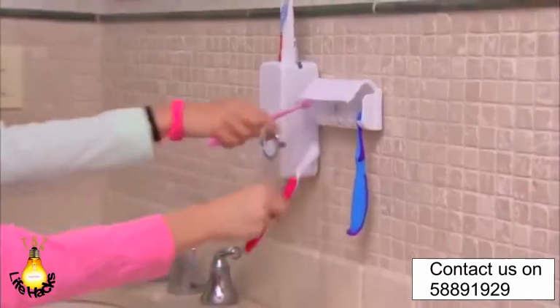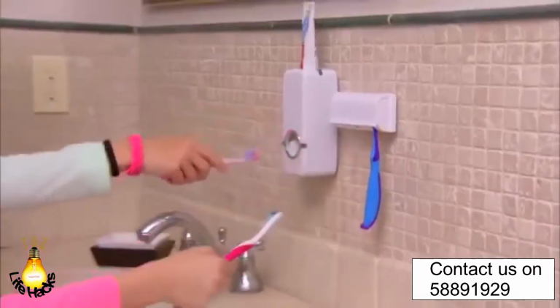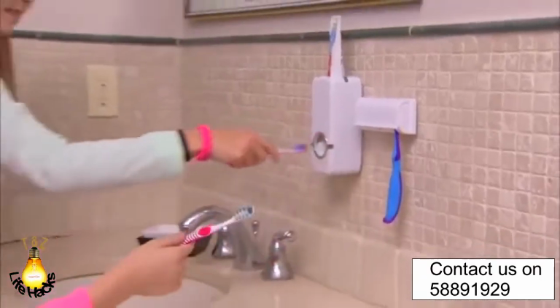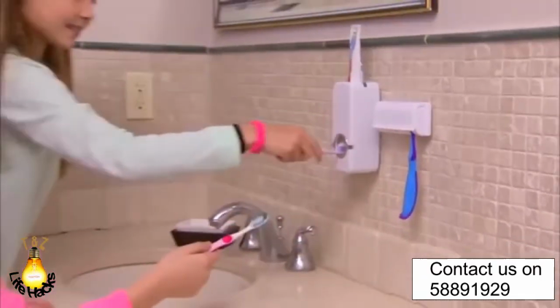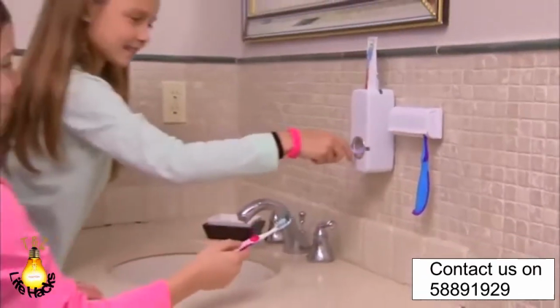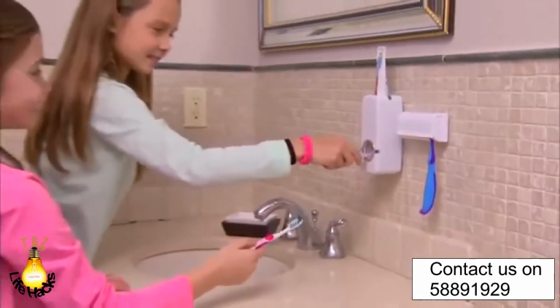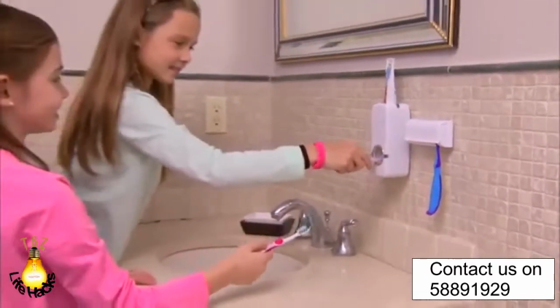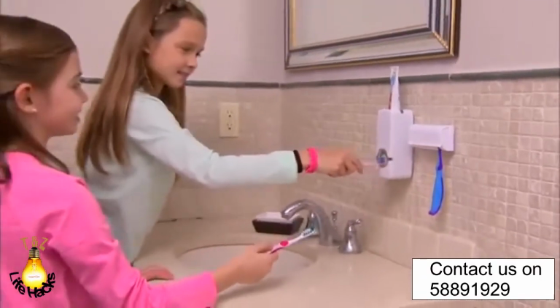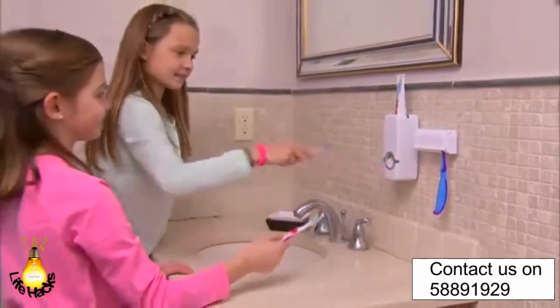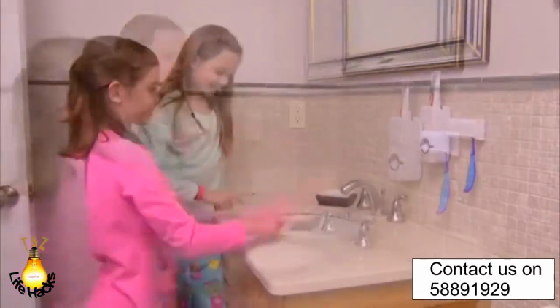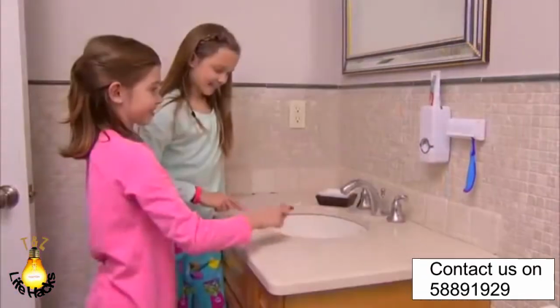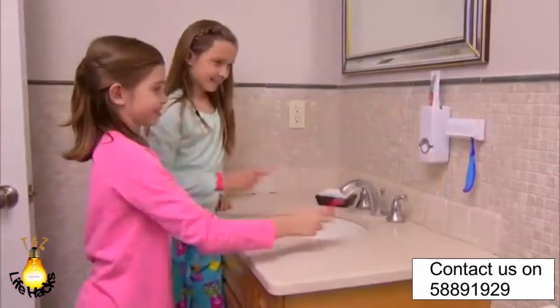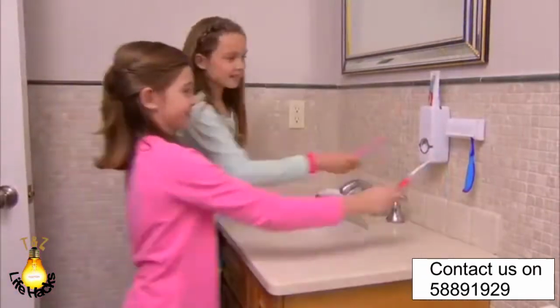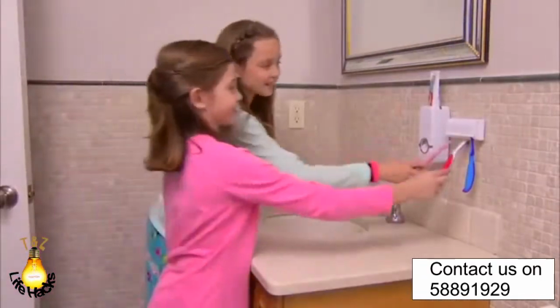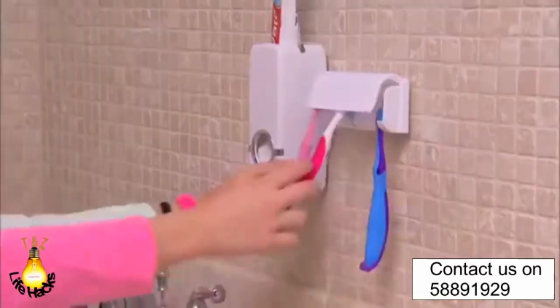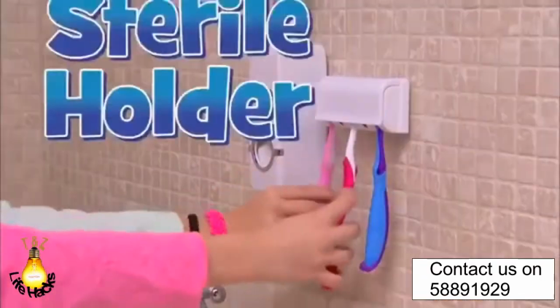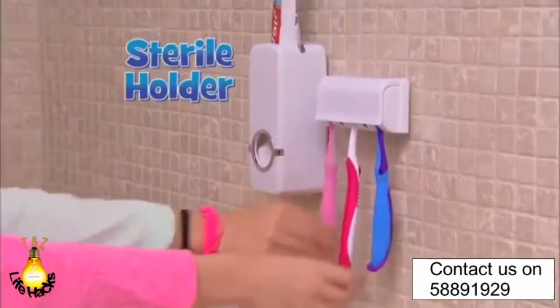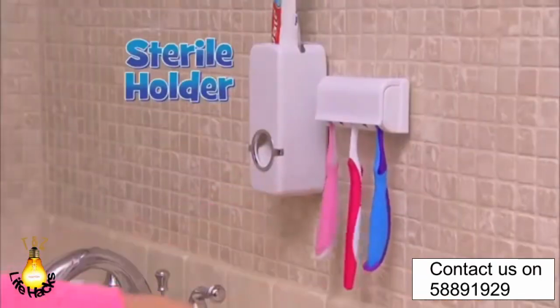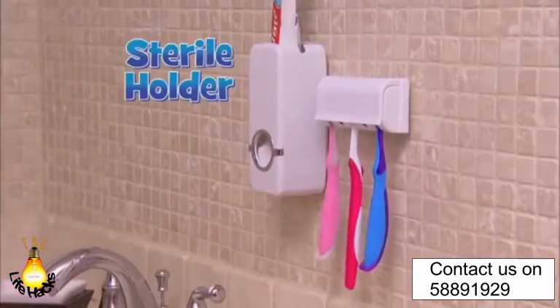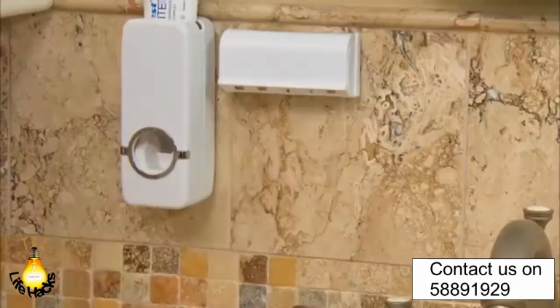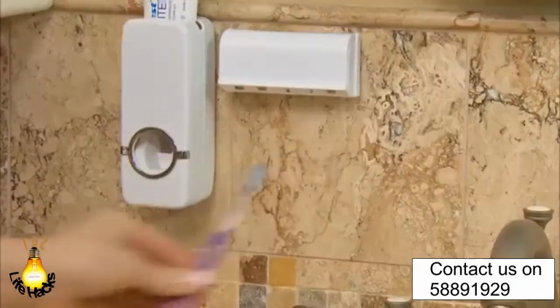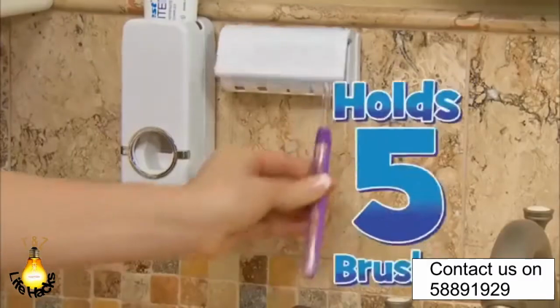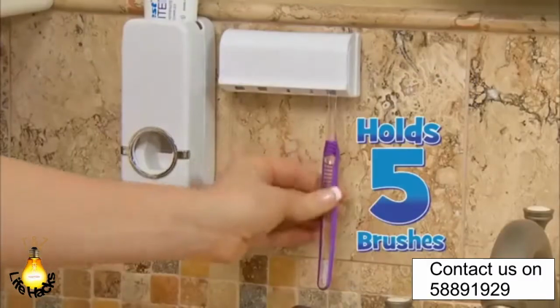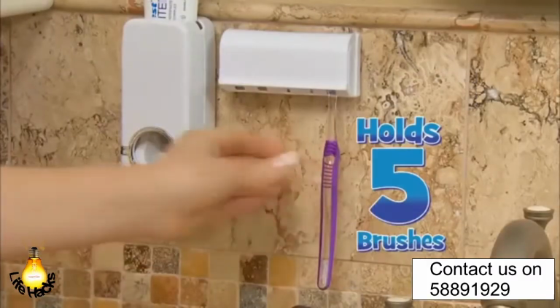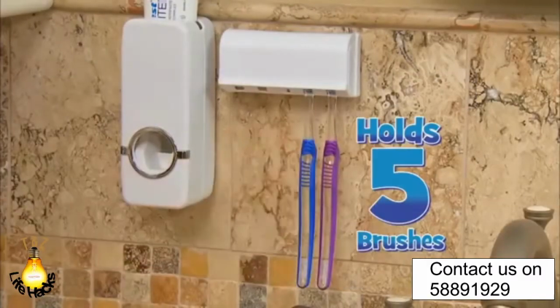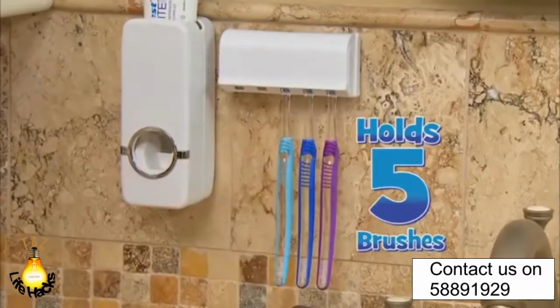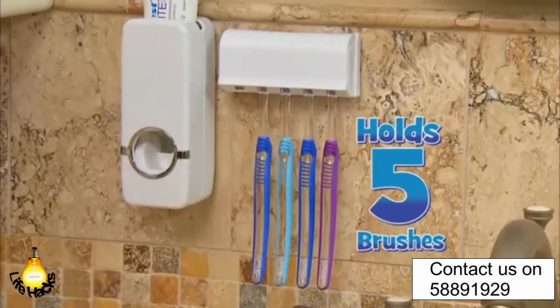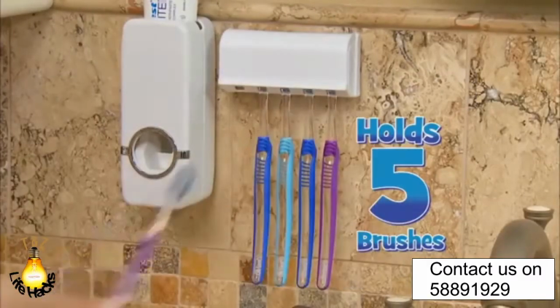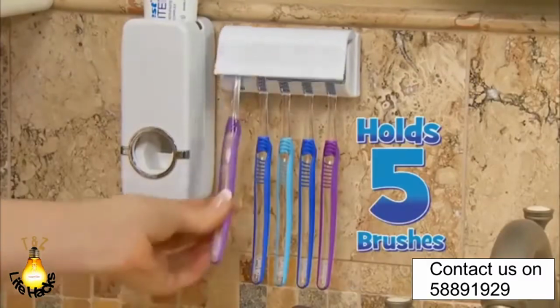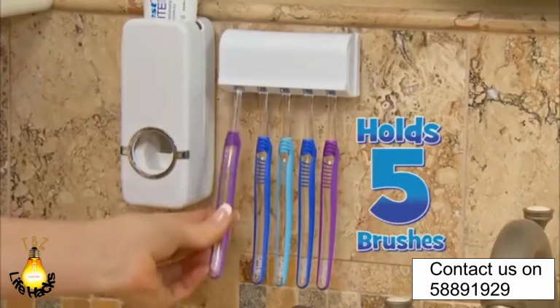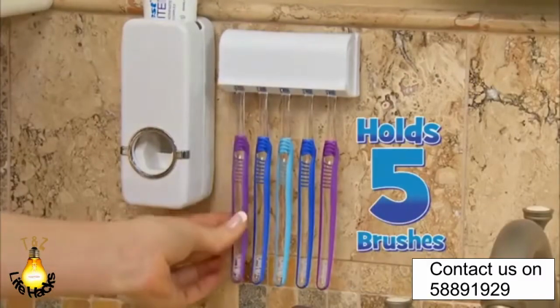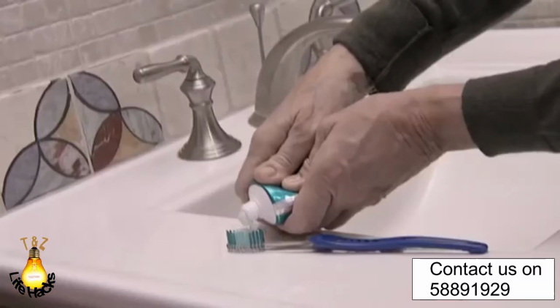Press-to-Paste works with any size toothpaste tube — perfect for kids. When you're done, put your toothbrush back in a sterile toothbrush holder. Press-to-Paste holds up to five toothbrushes, perfect for the entire family.